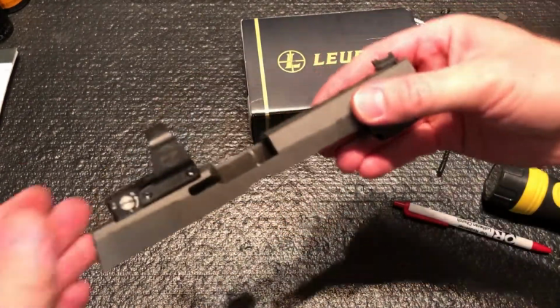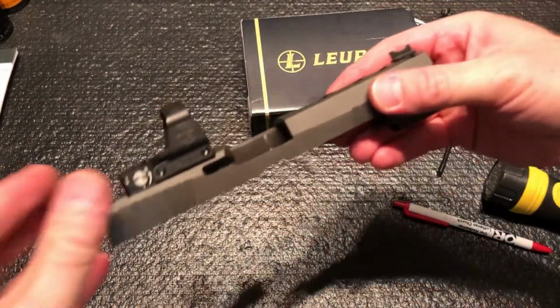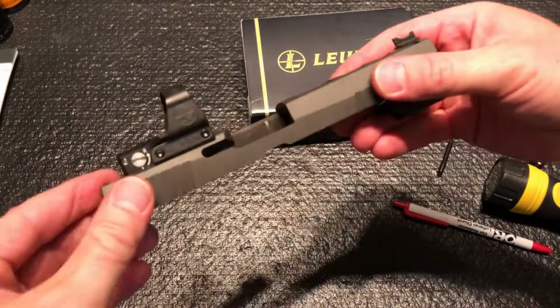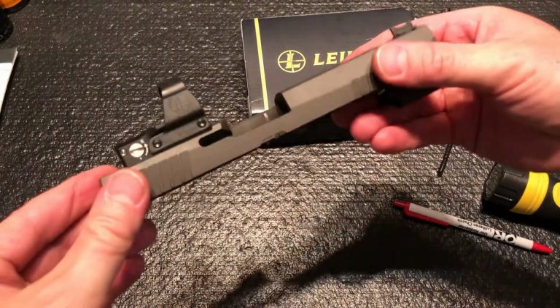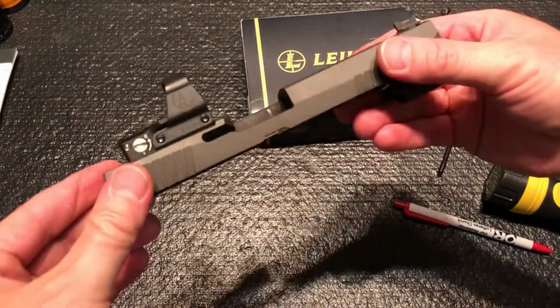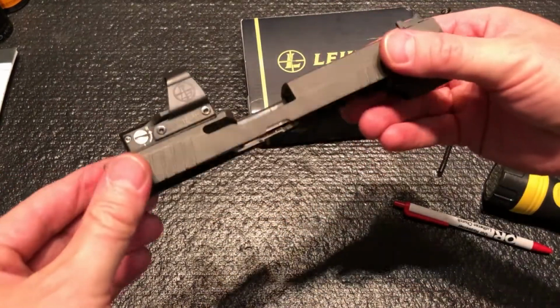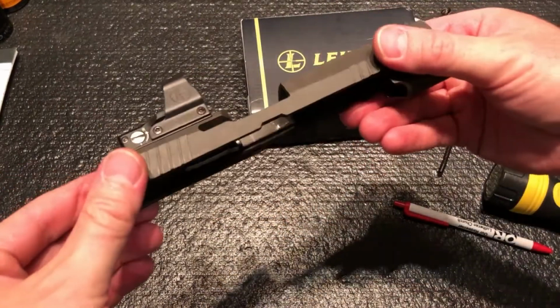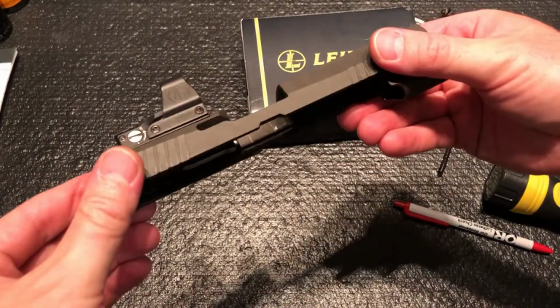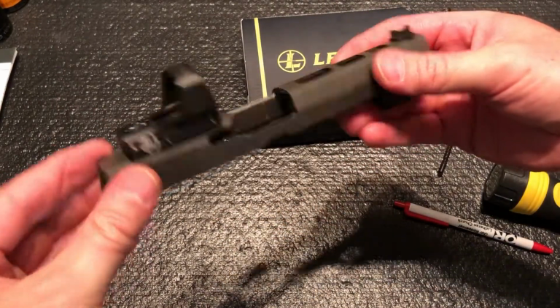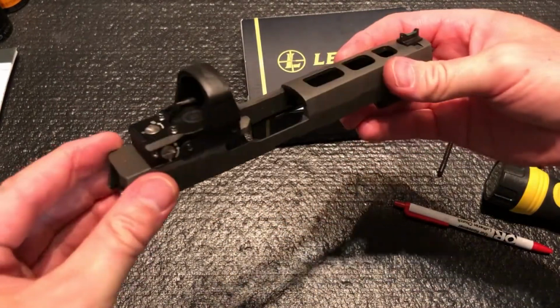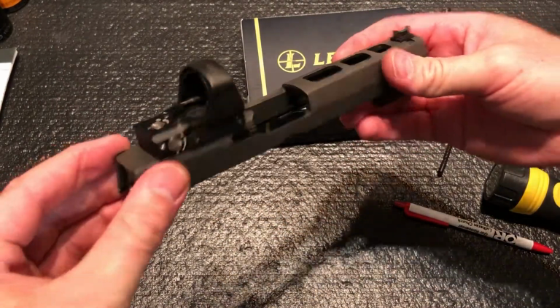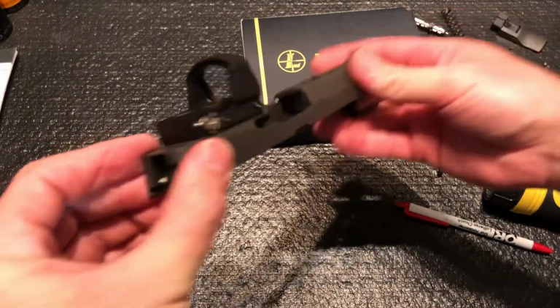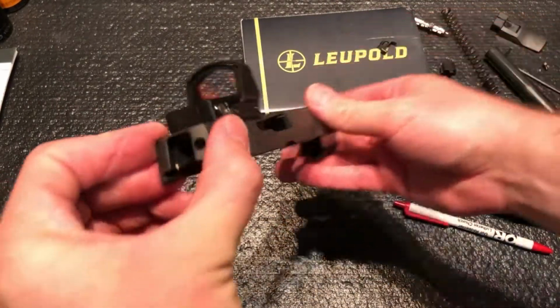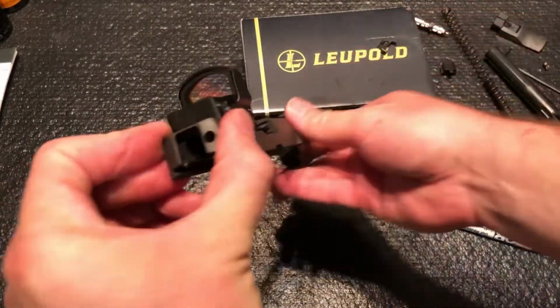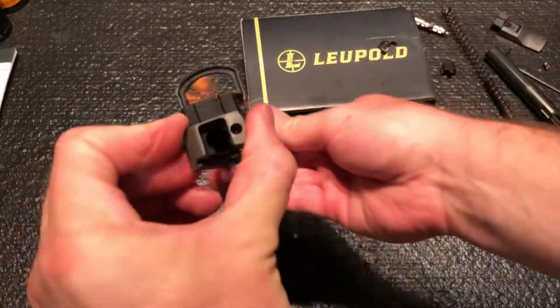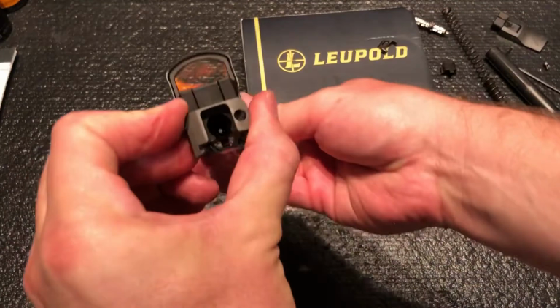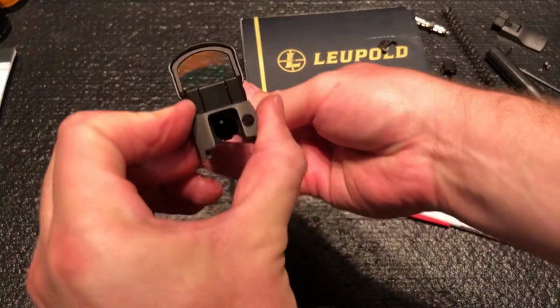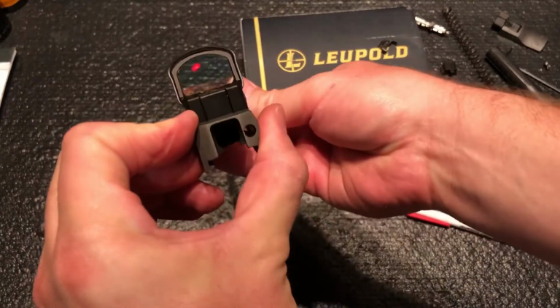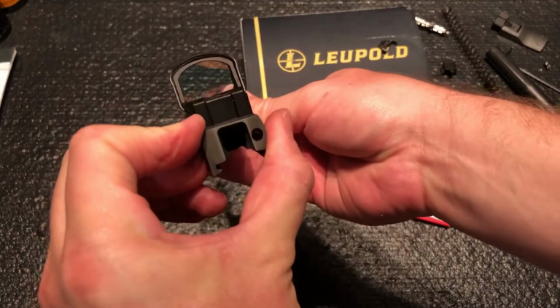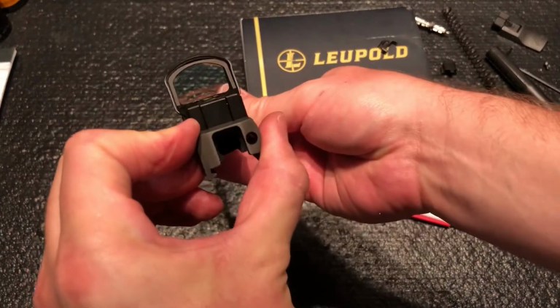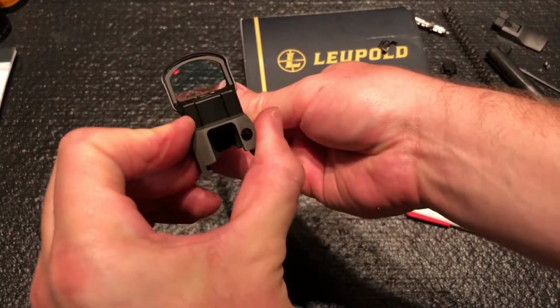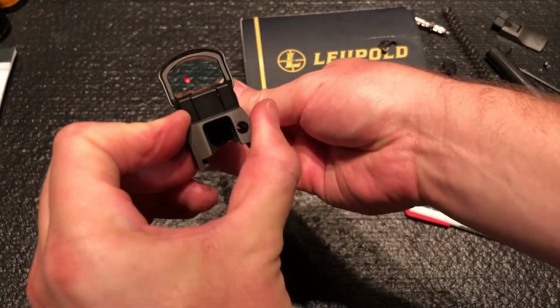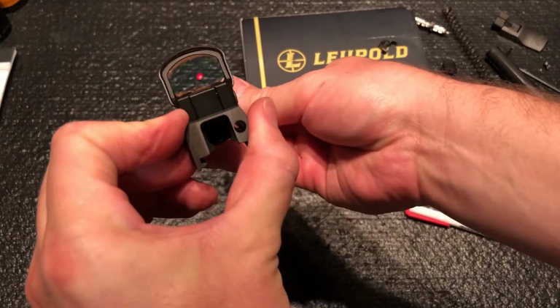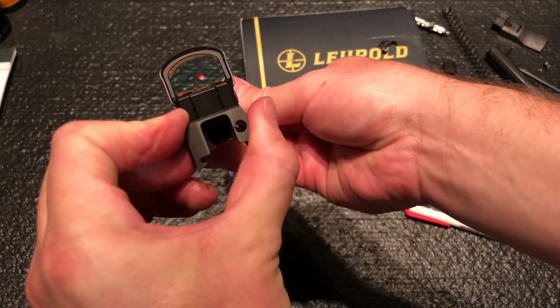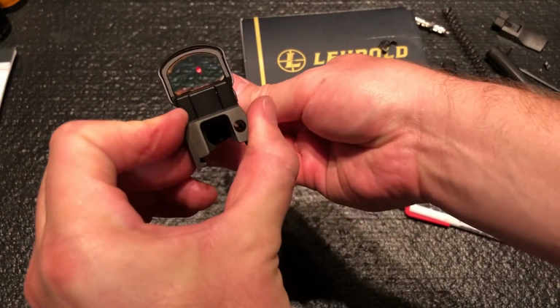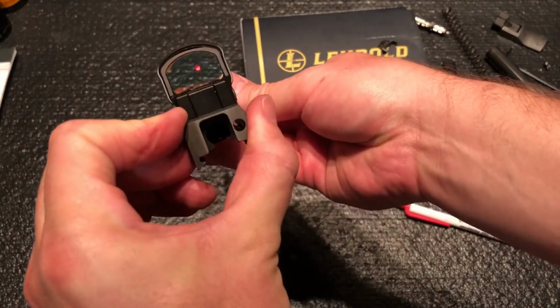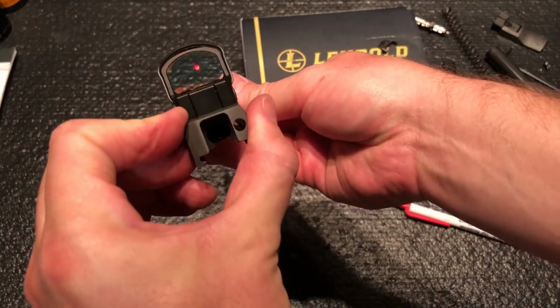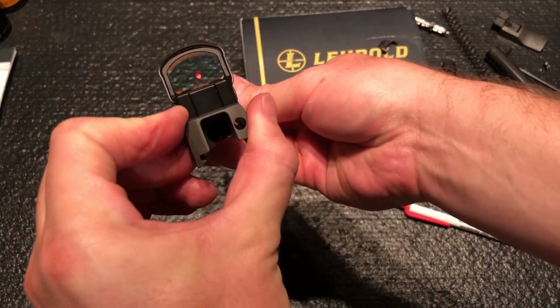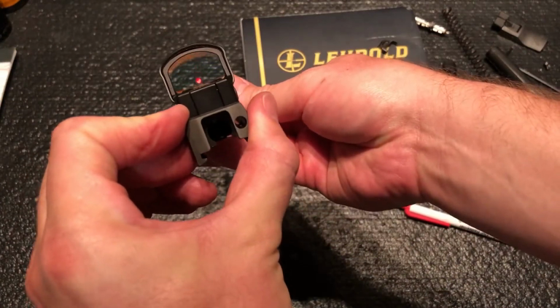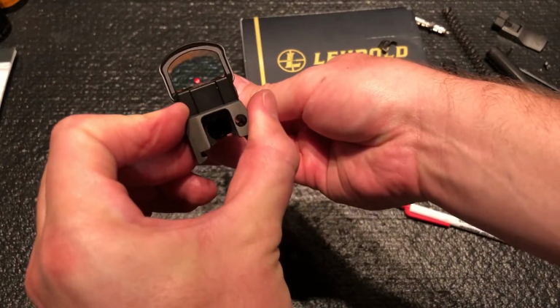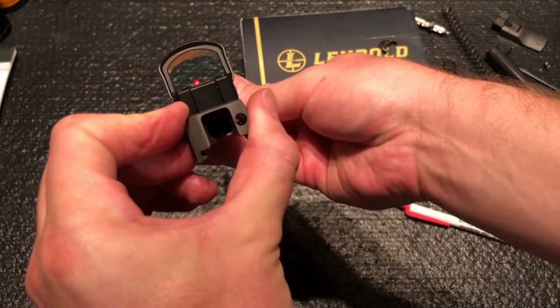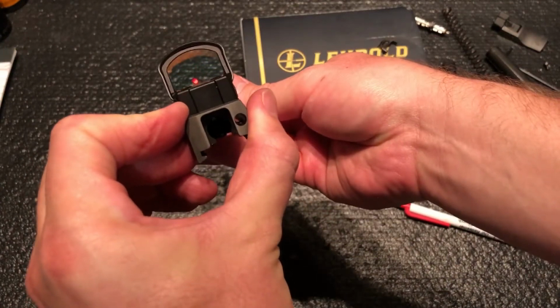There's a slot on the side, and it's working — the optic is seated and secured.